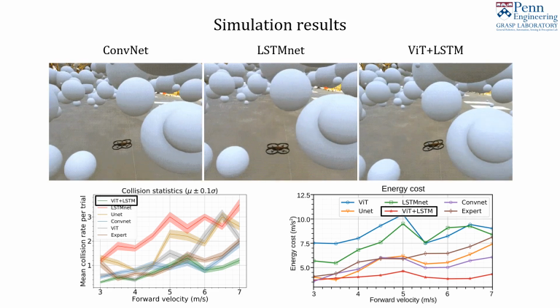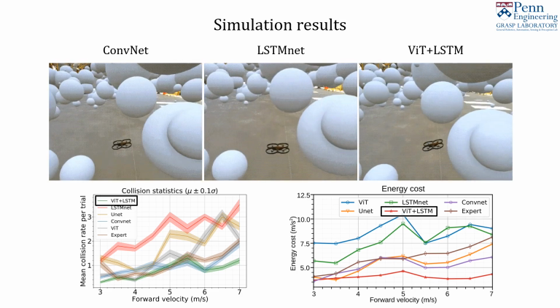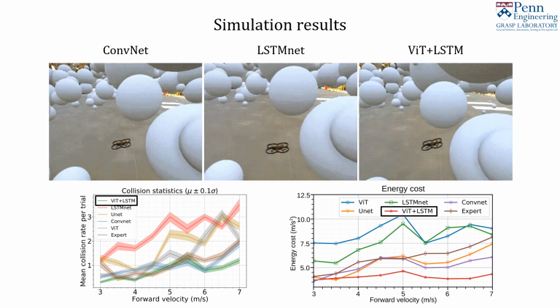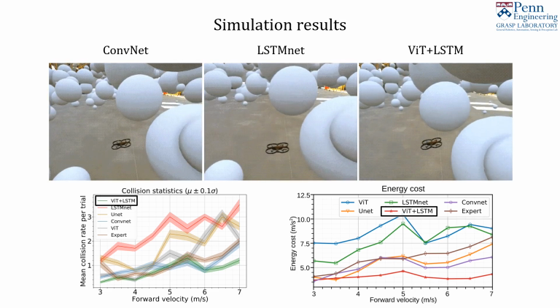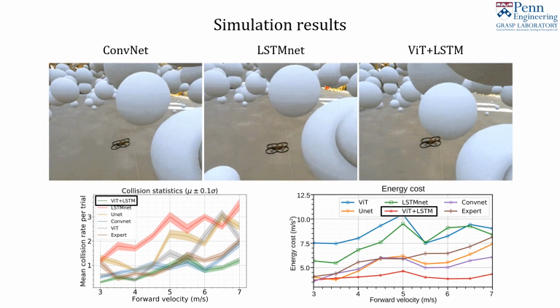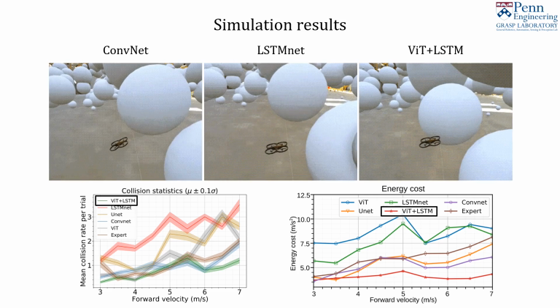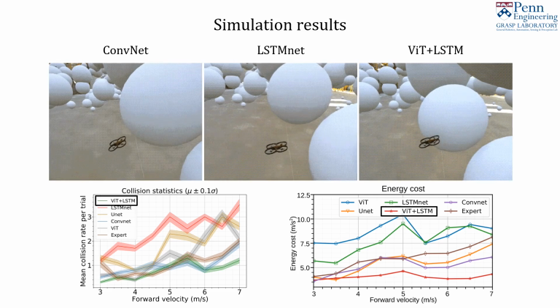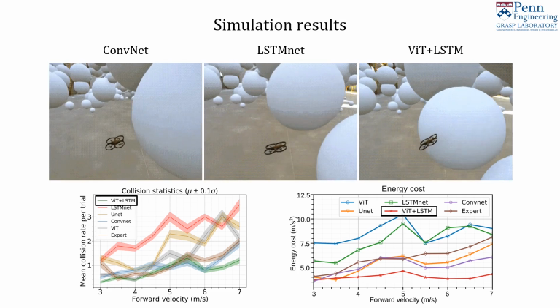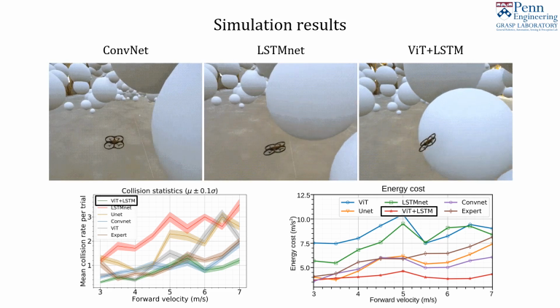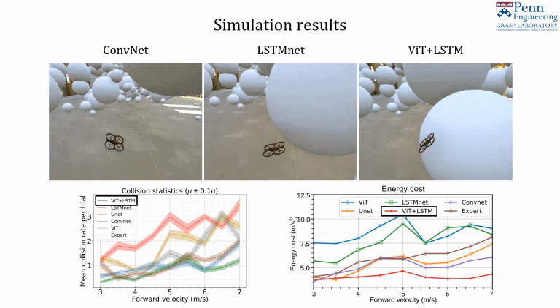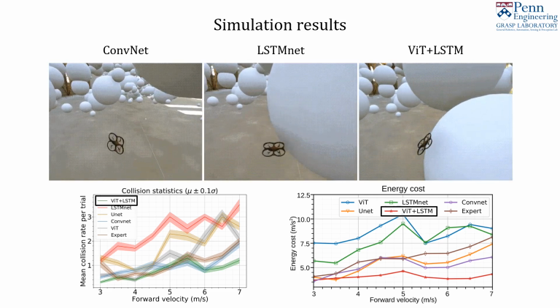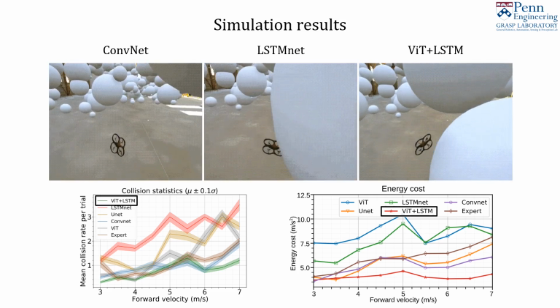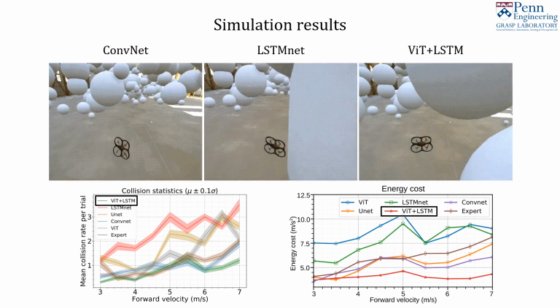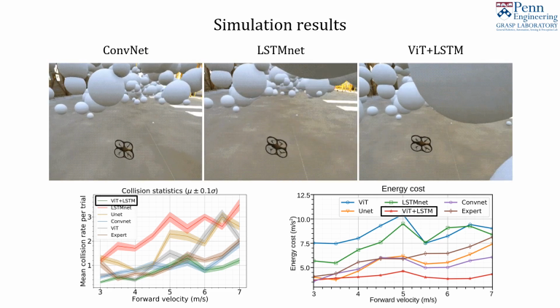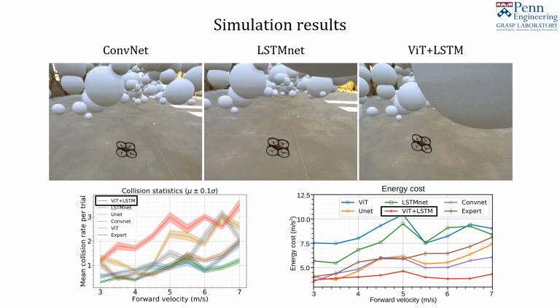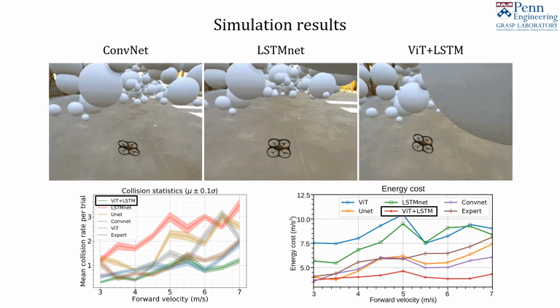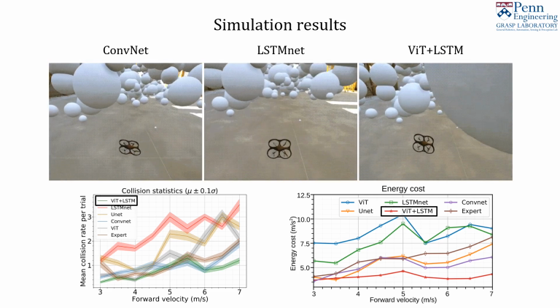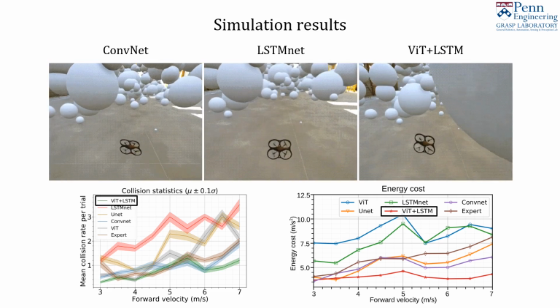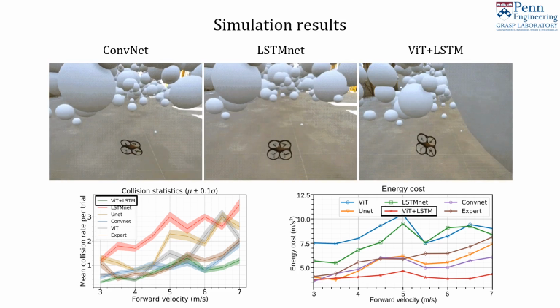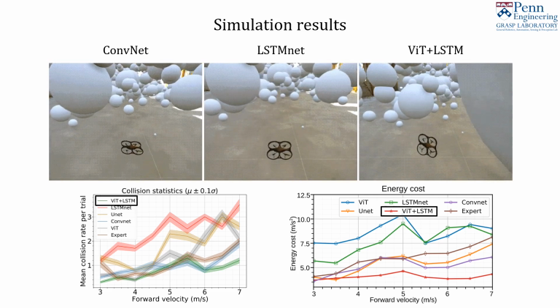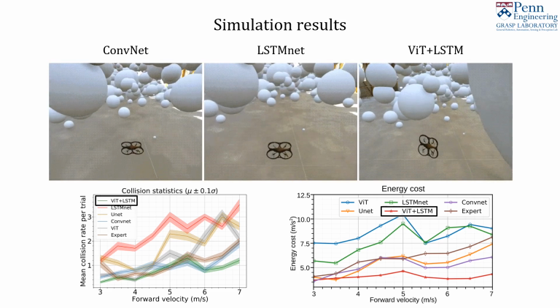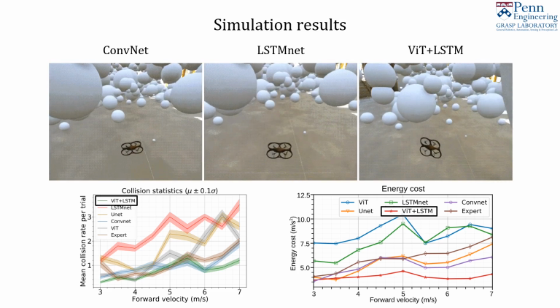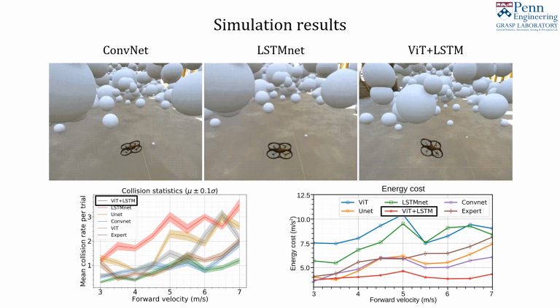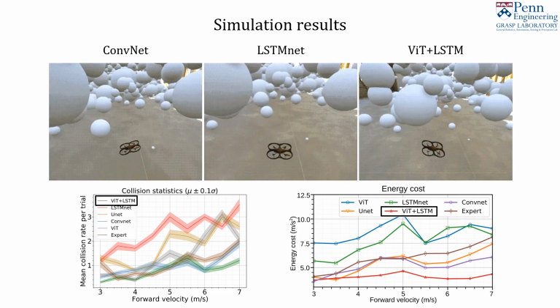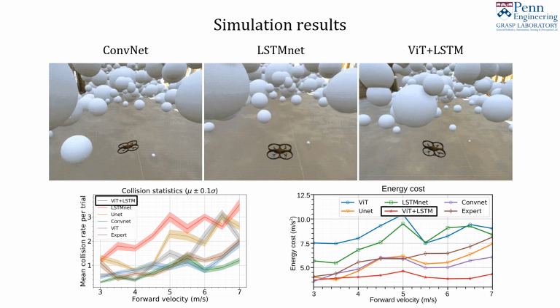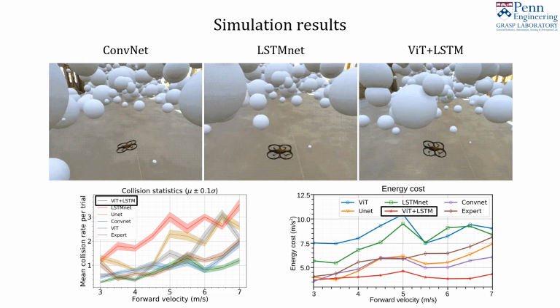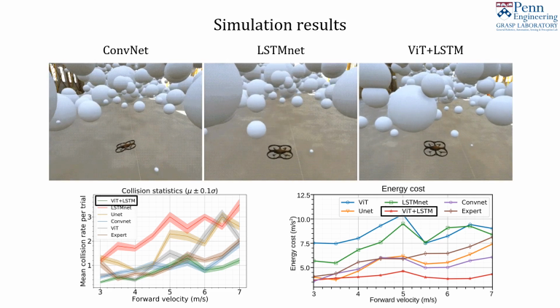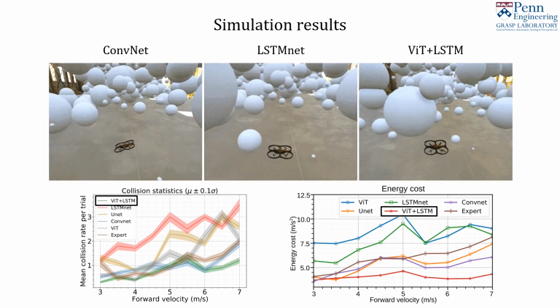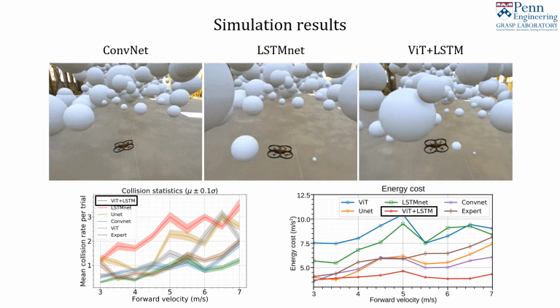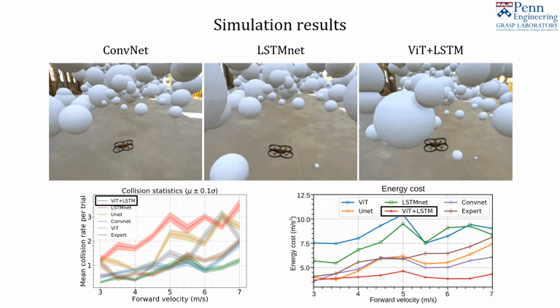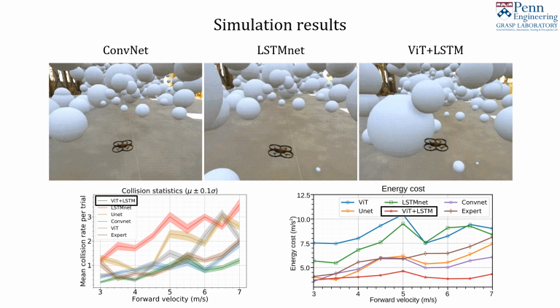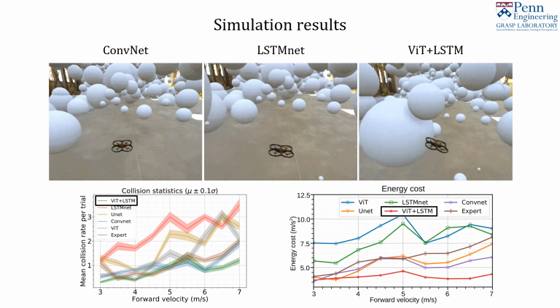Please see the paper for additional metrics including energy cost, trajectory visualizations, and success rates across ablations.